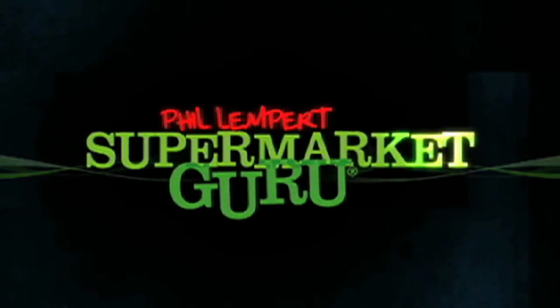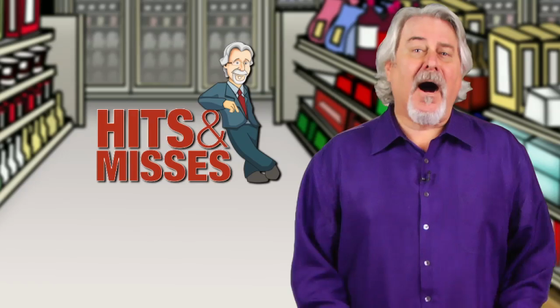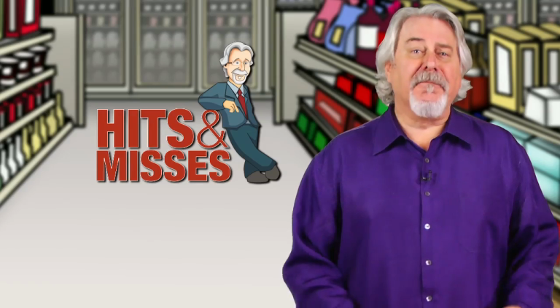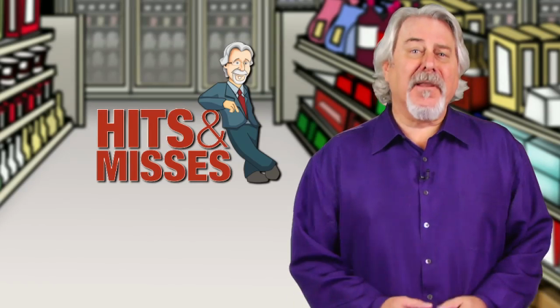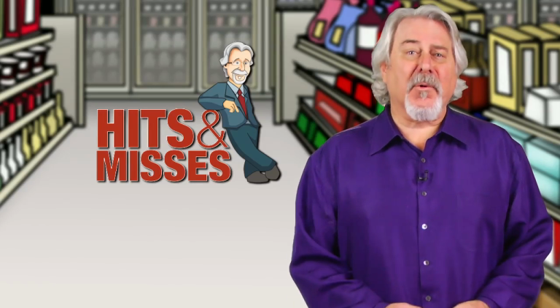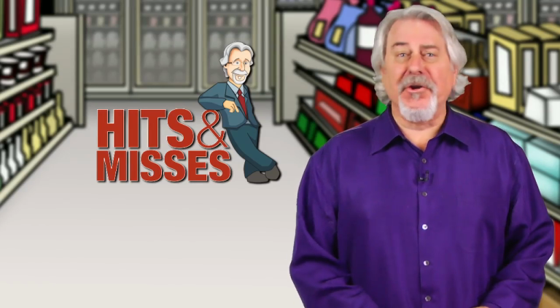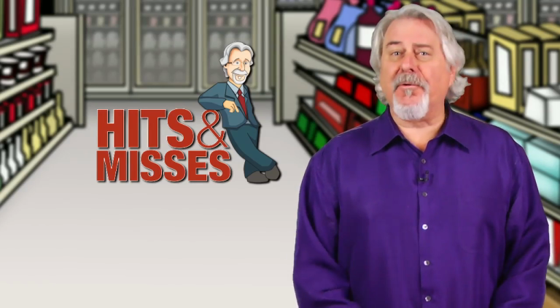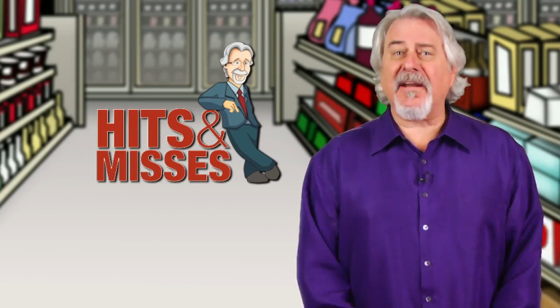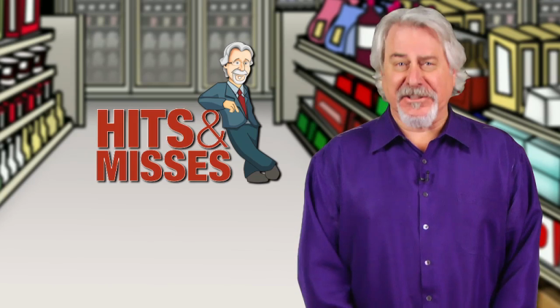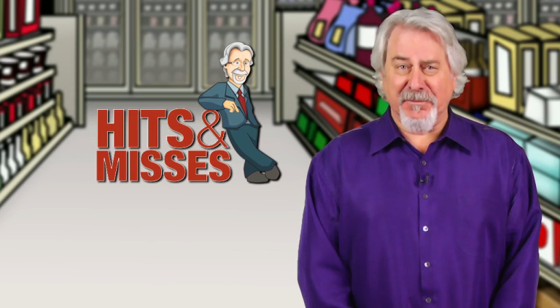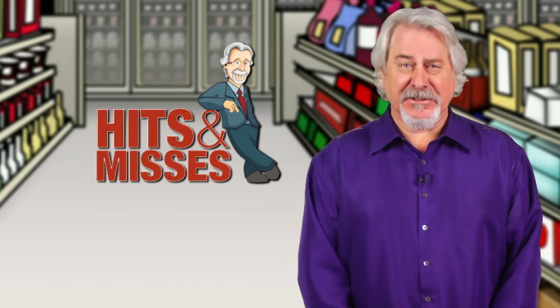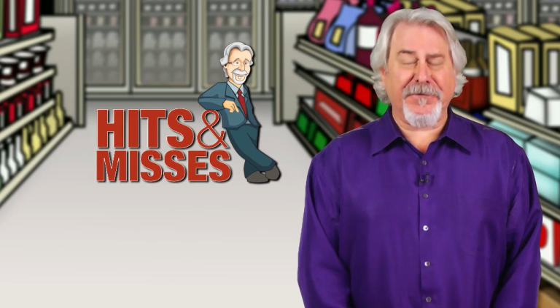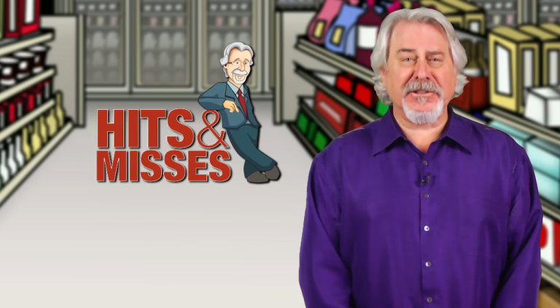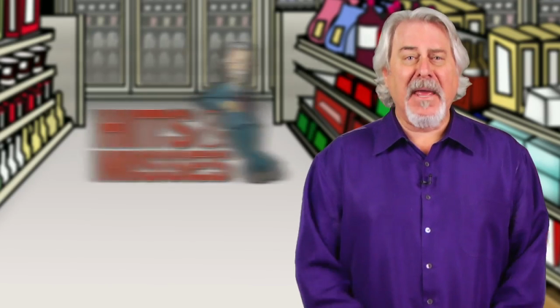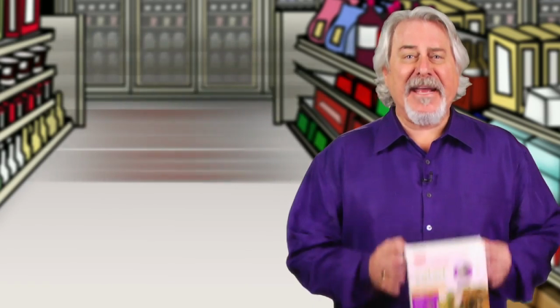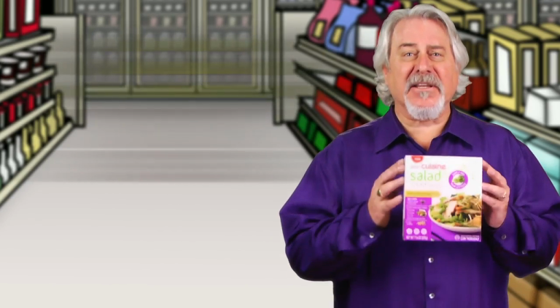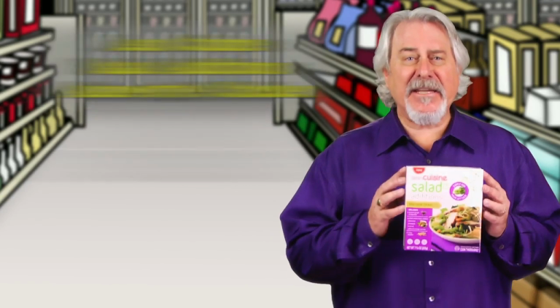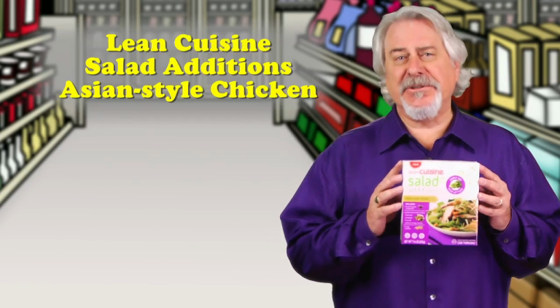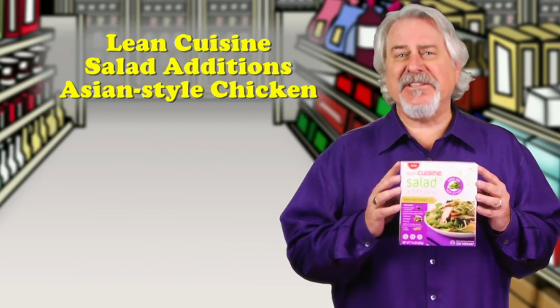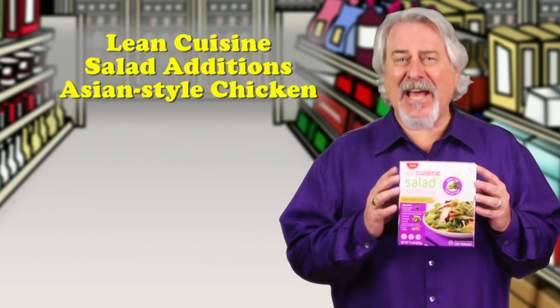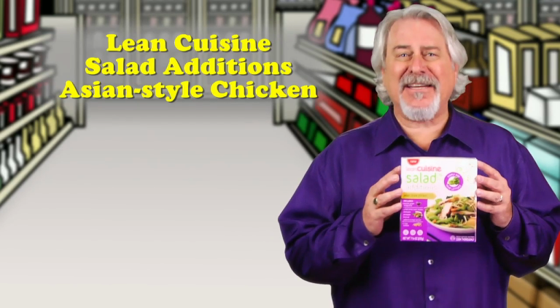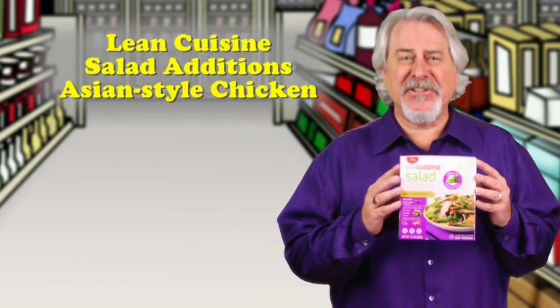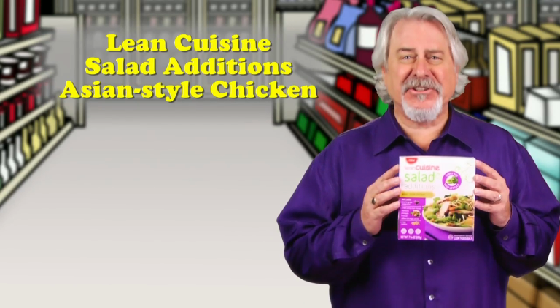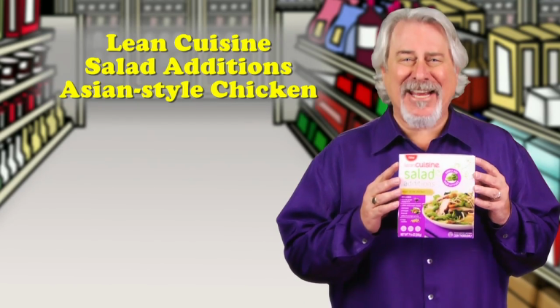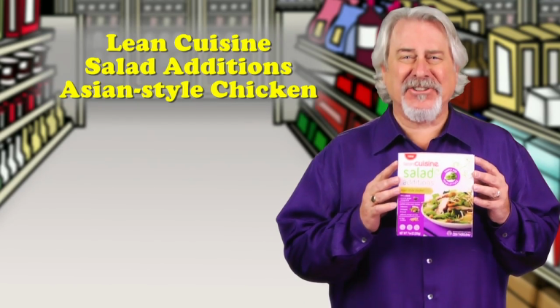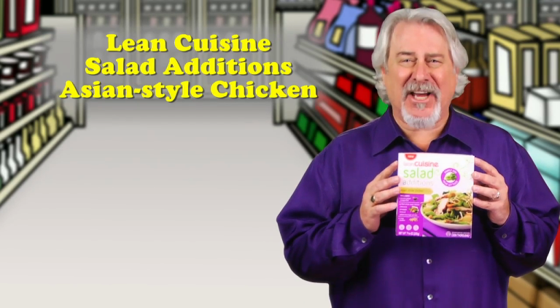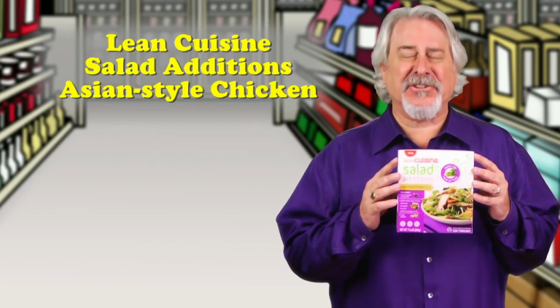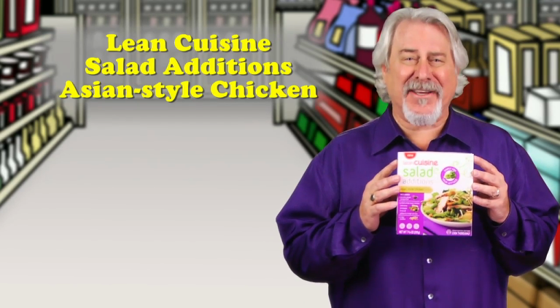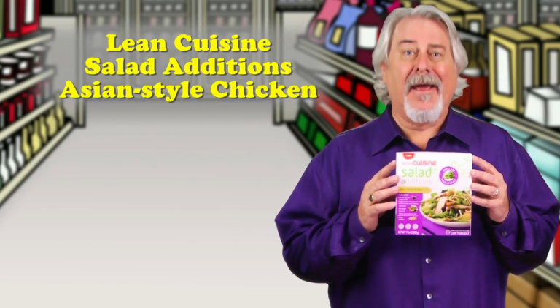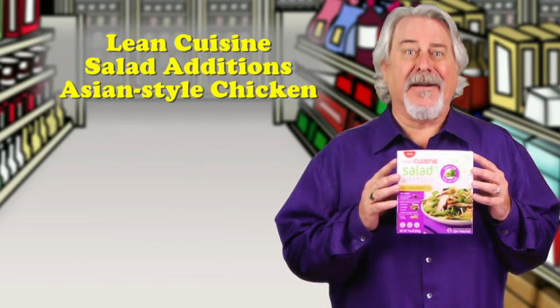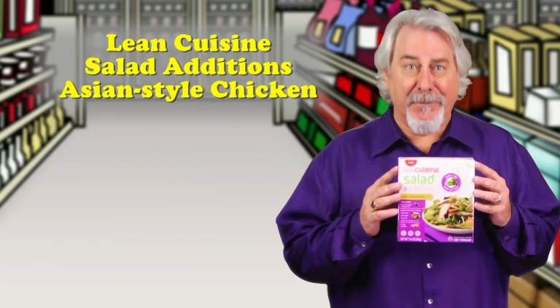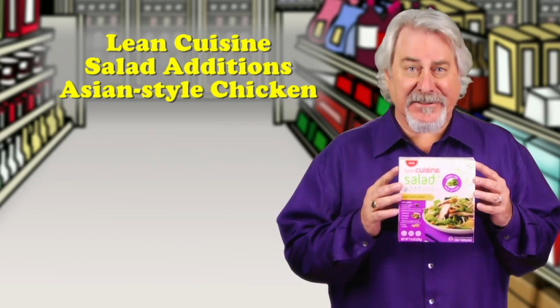Hi, I'm Phil Lemper with New Product Hits and Misses. First up, it's Lean Cuisine Salad Editions Asian Style Chicken, and it's a miss.